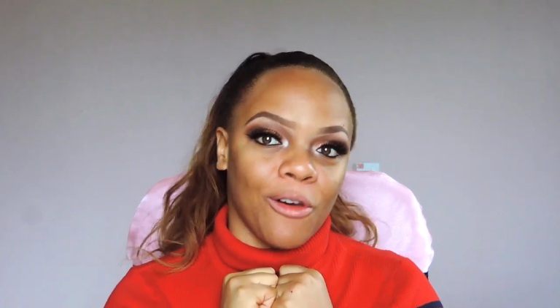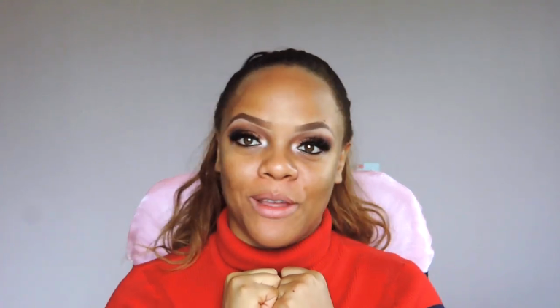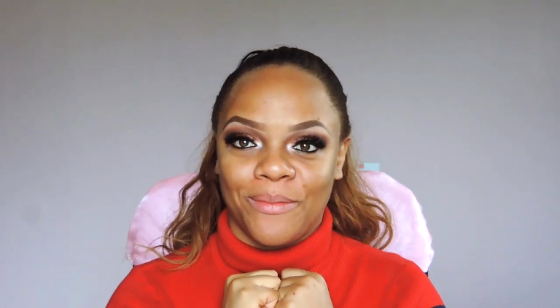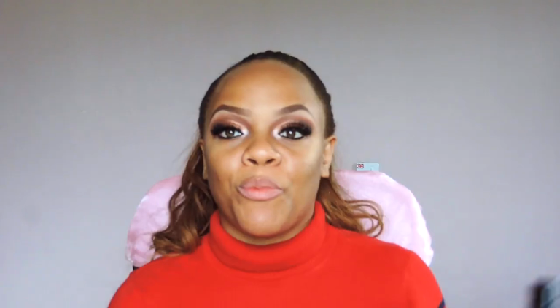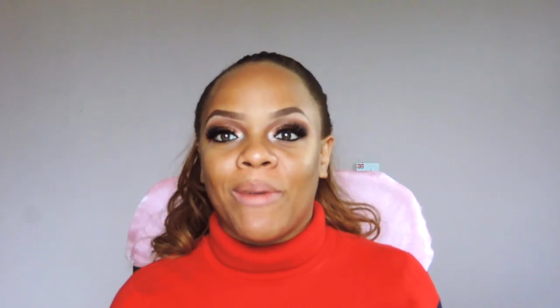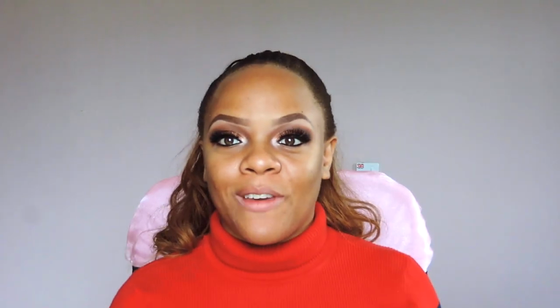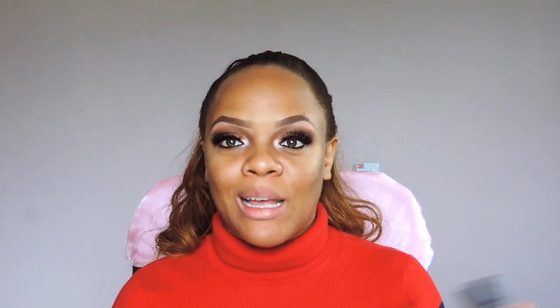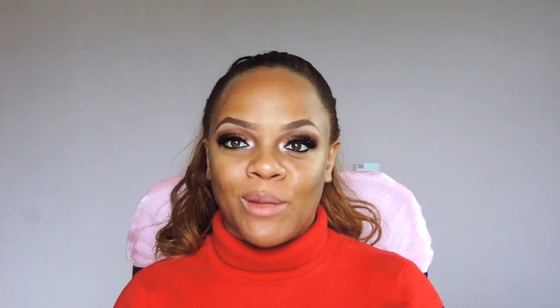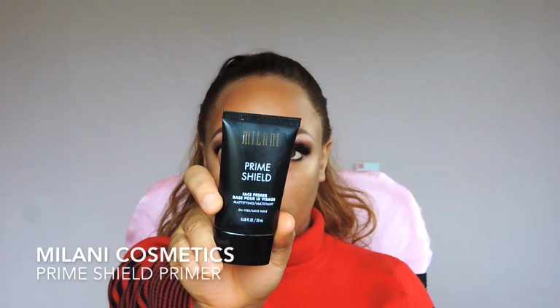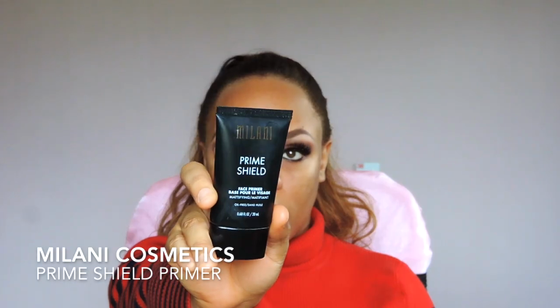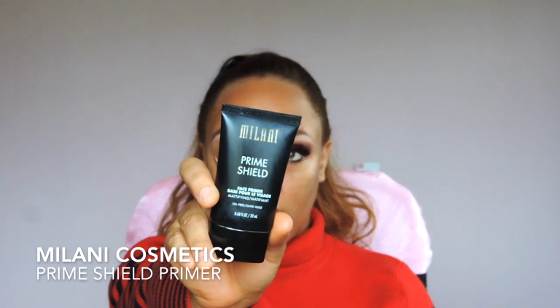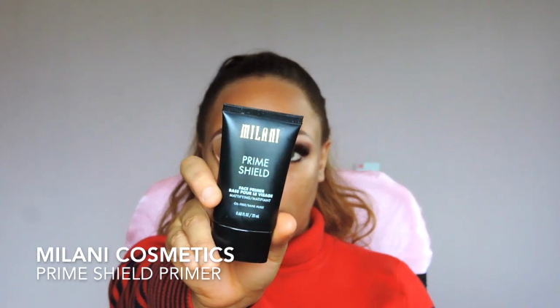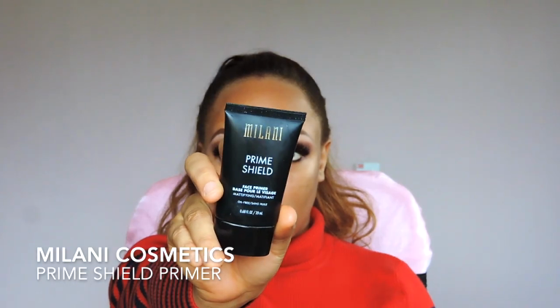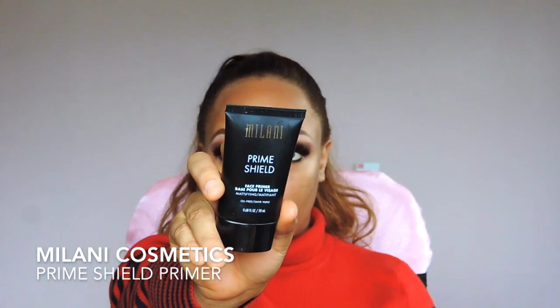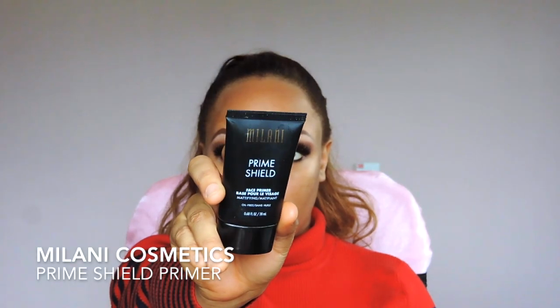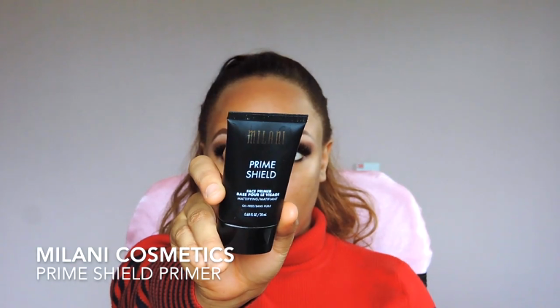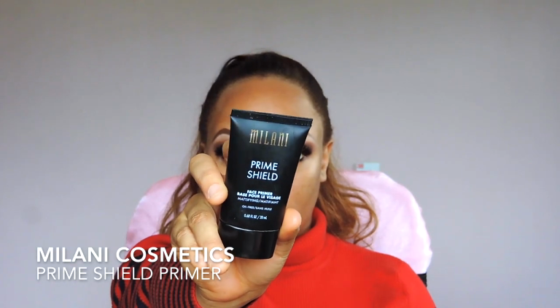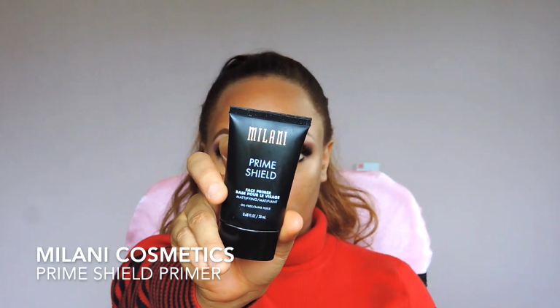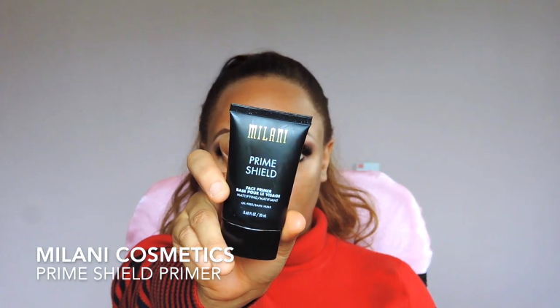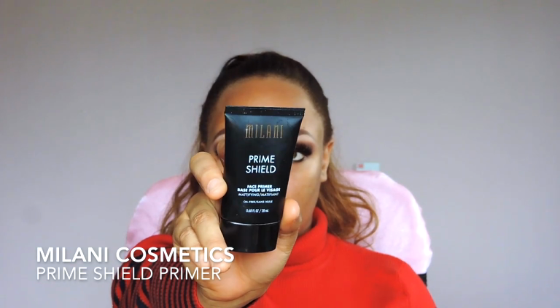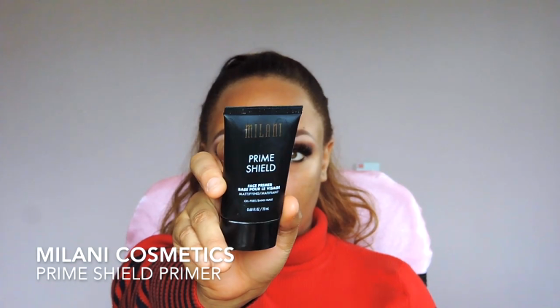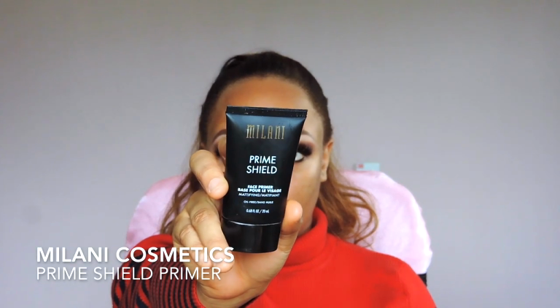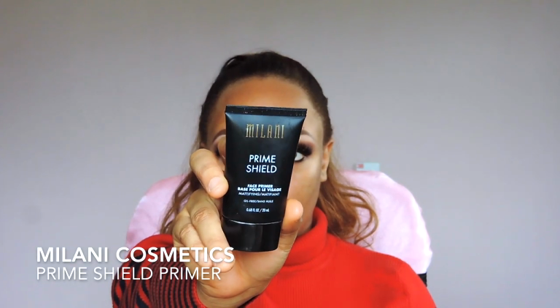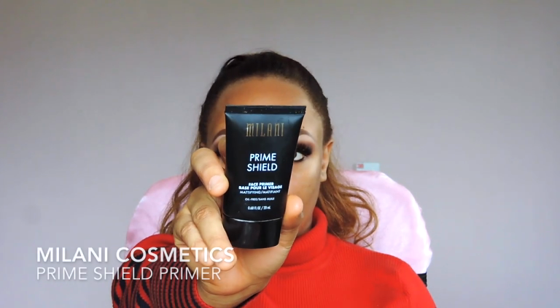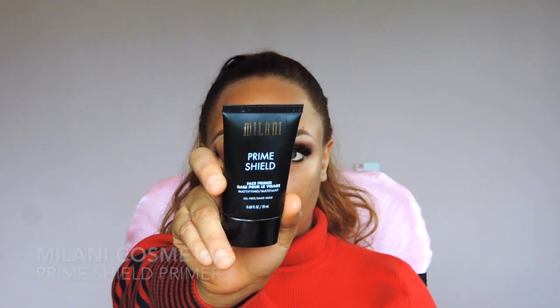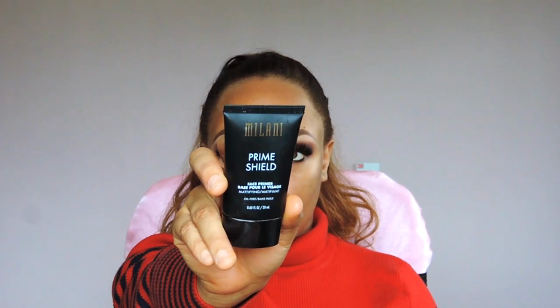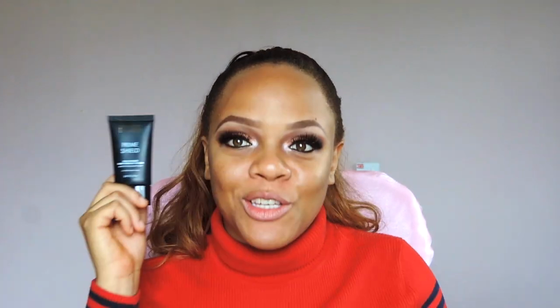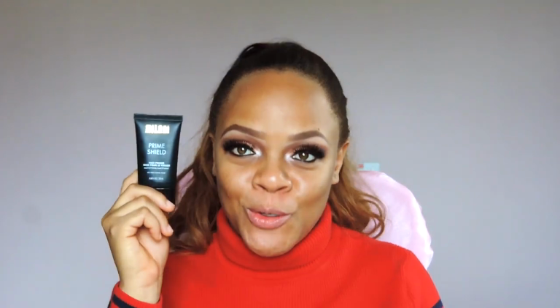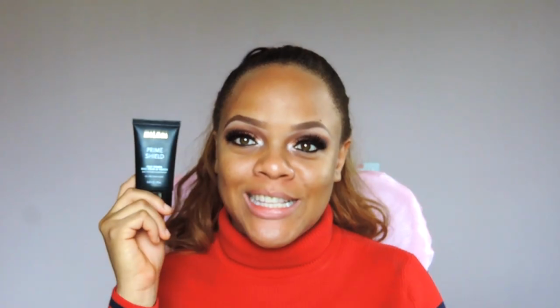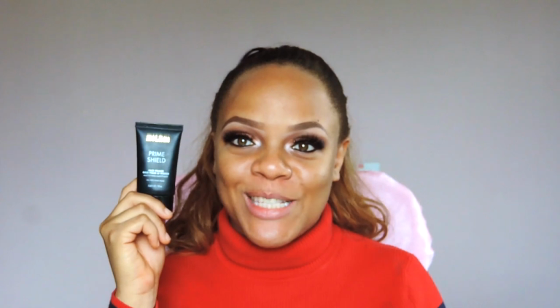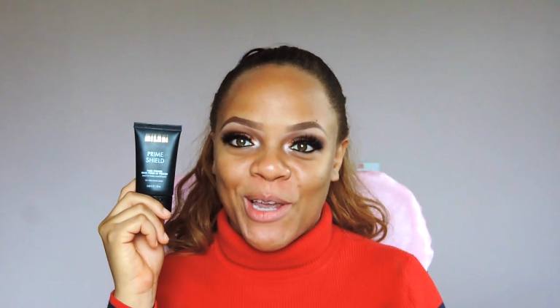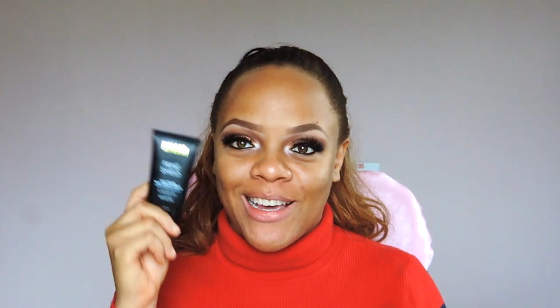To prime my face I'm going to be using the Milani Prime Shield. I've been loving using this primer.